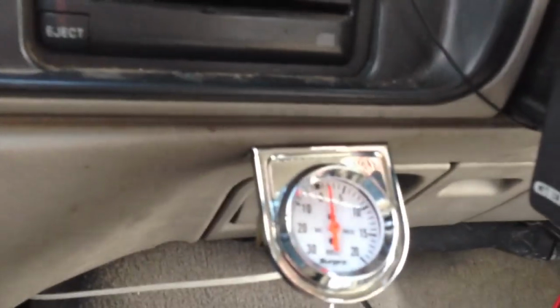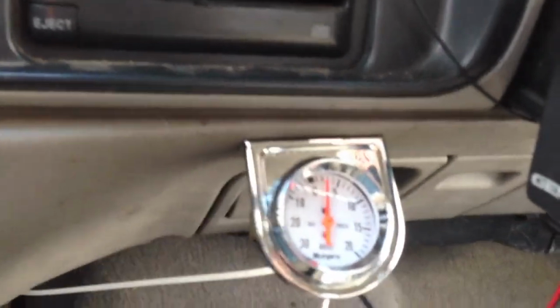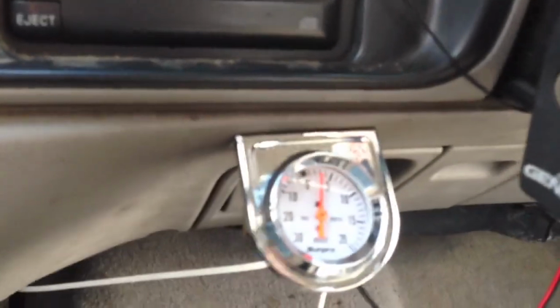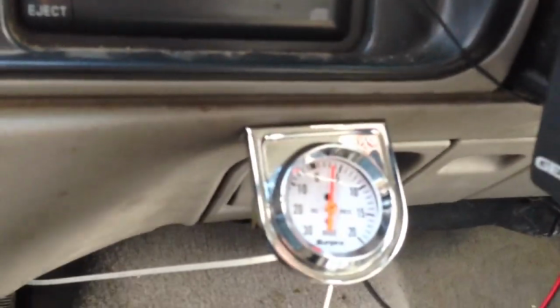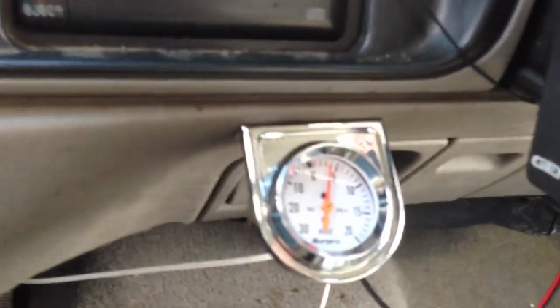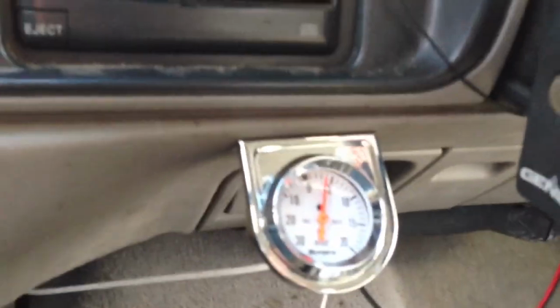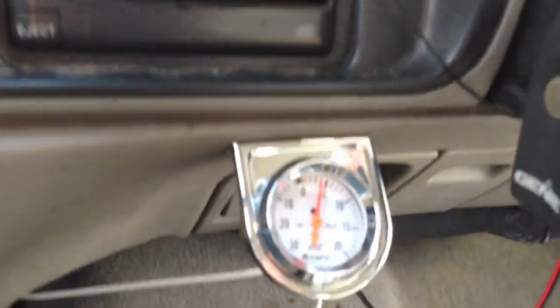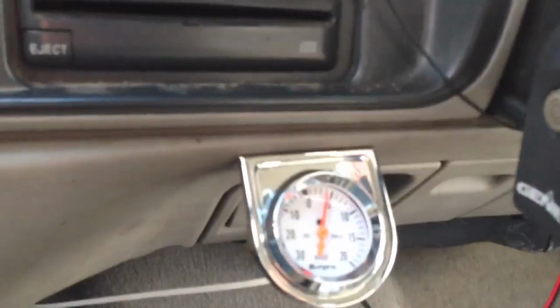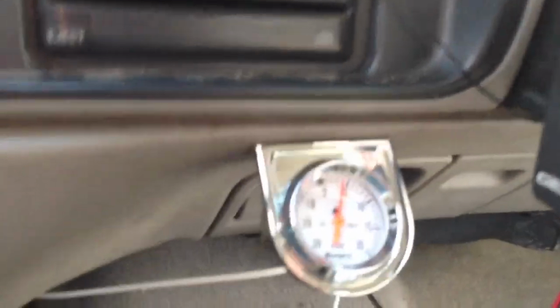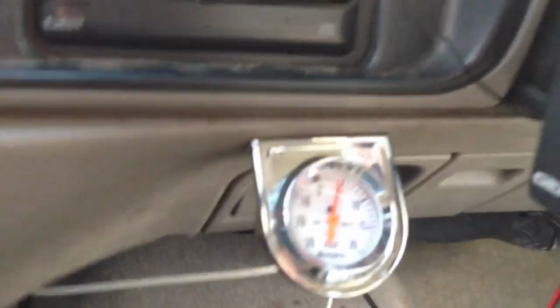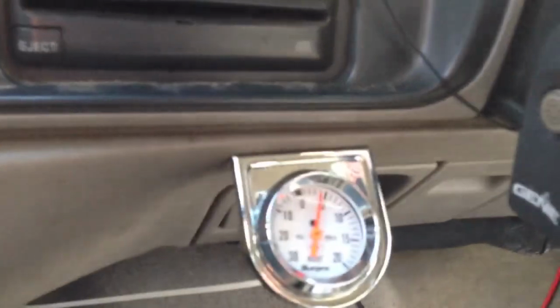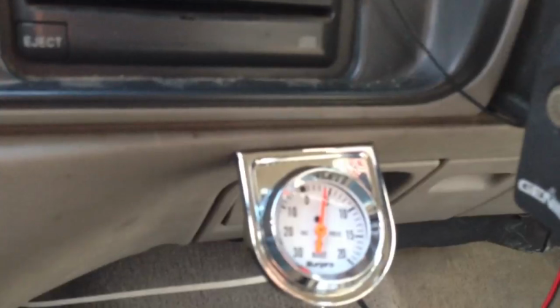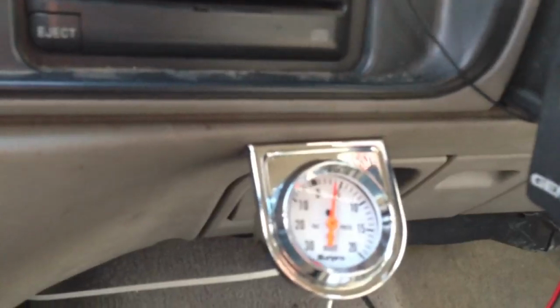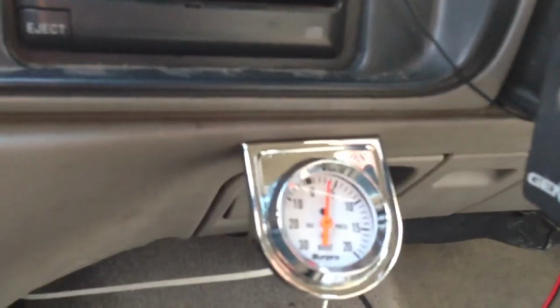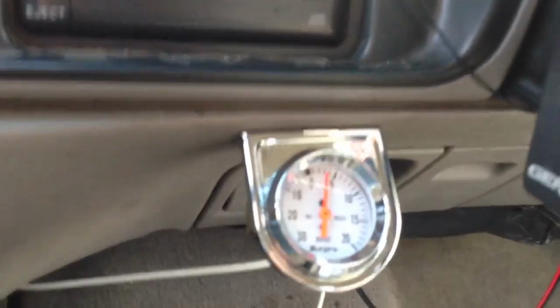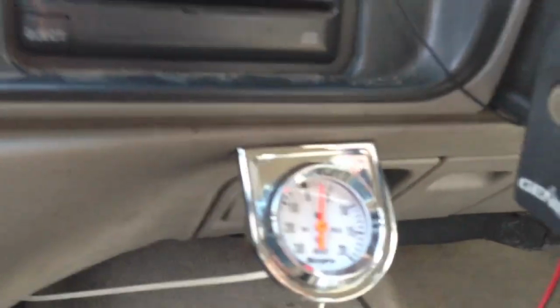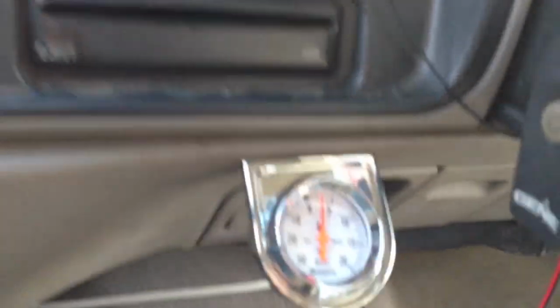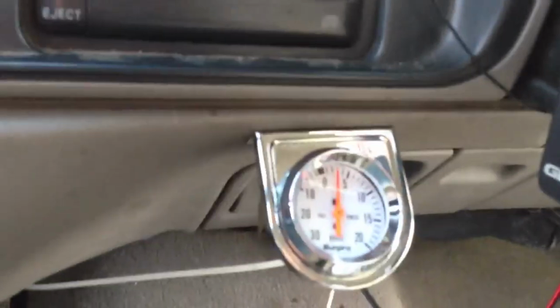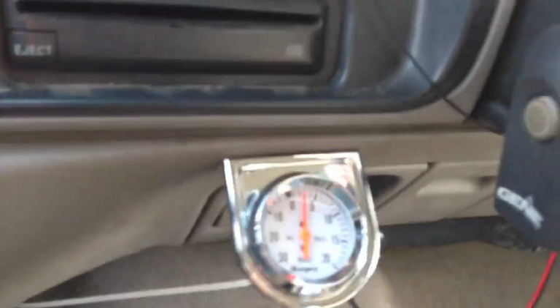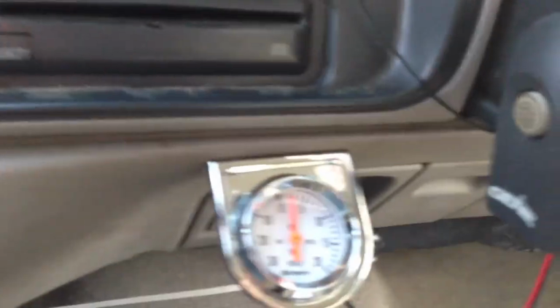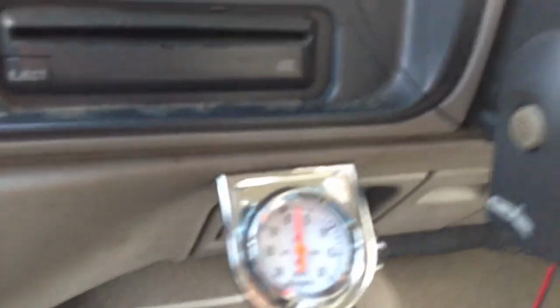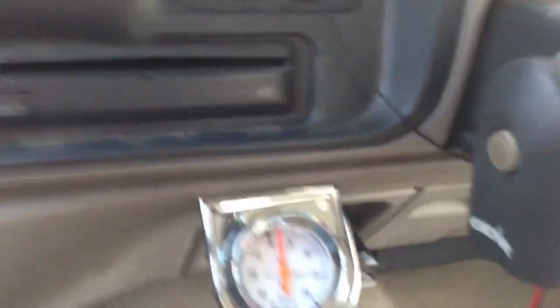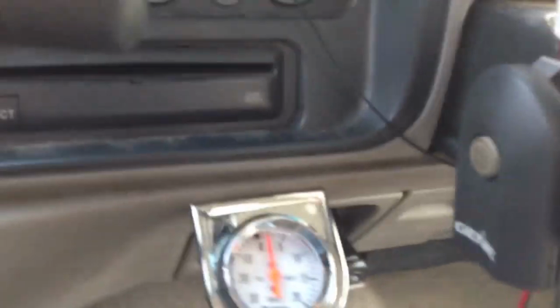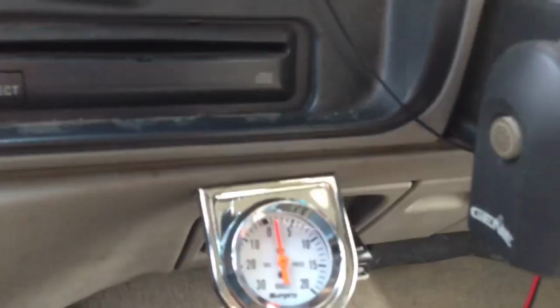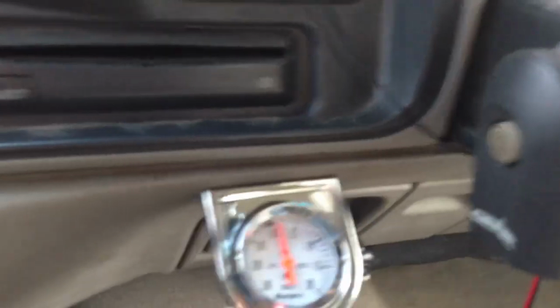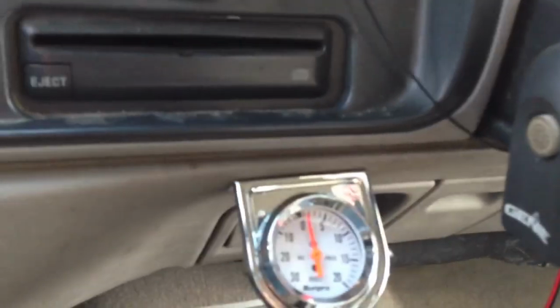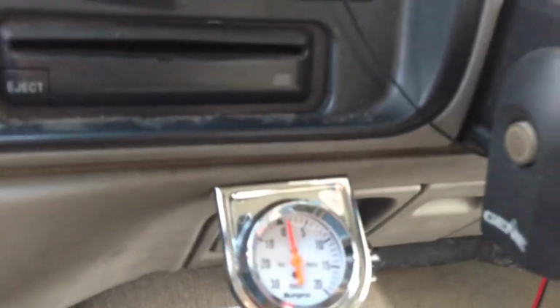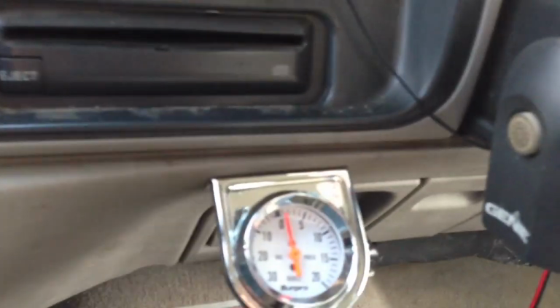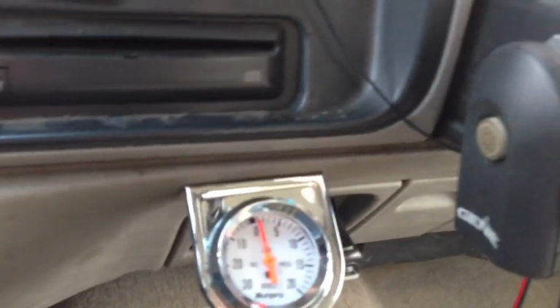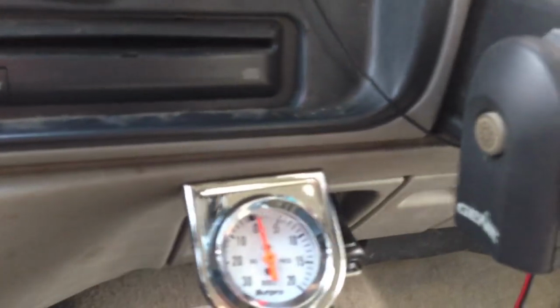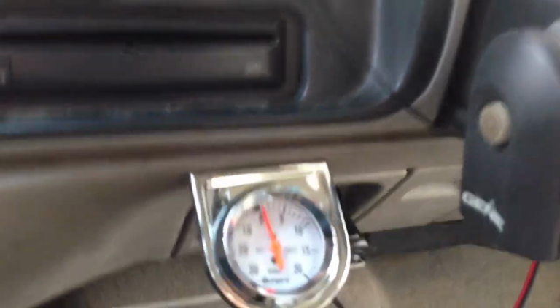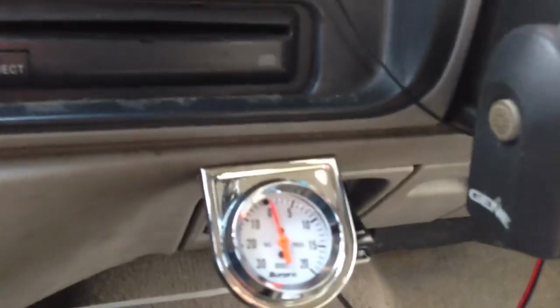Complete straight pipe, no muffler, no sun trap, no catalytic converter, nothing. Comes down off the turbo and up through the stack.